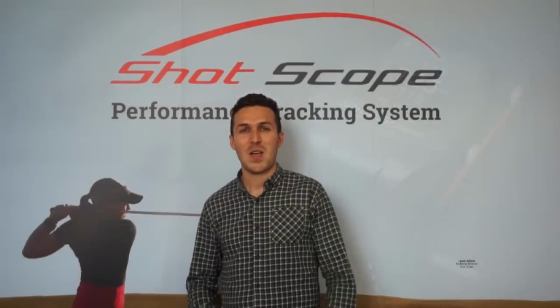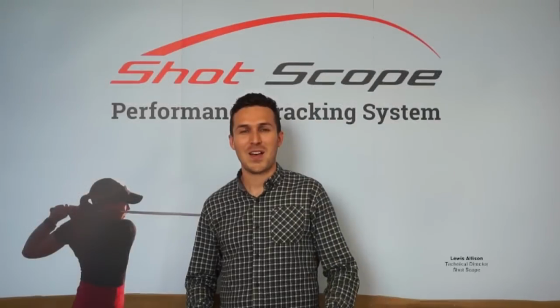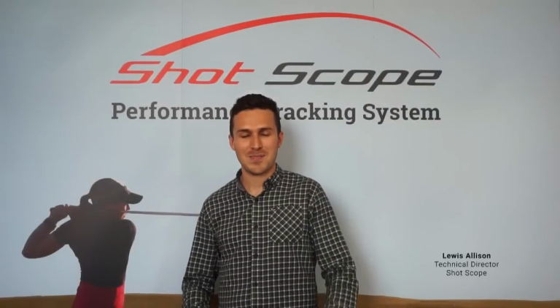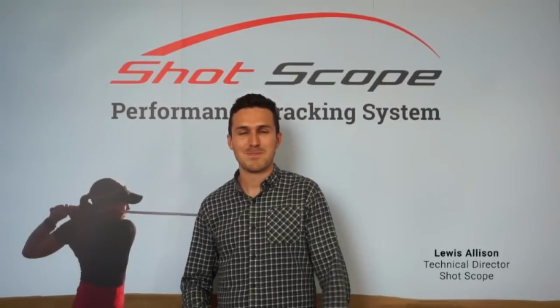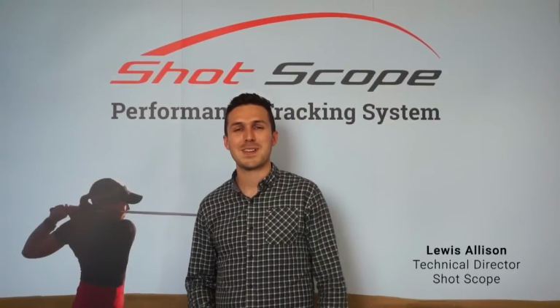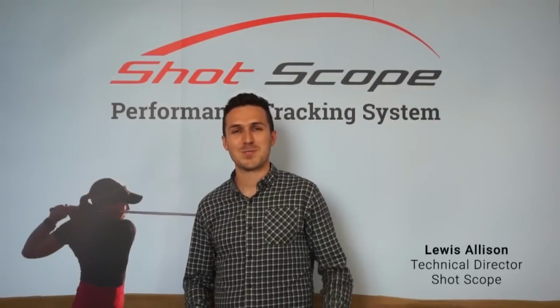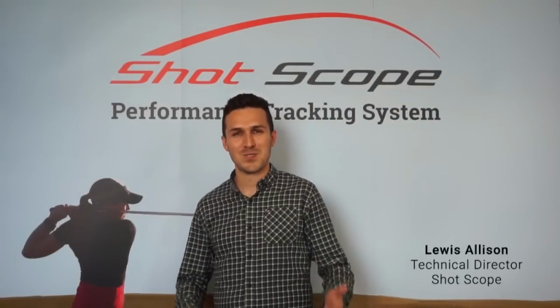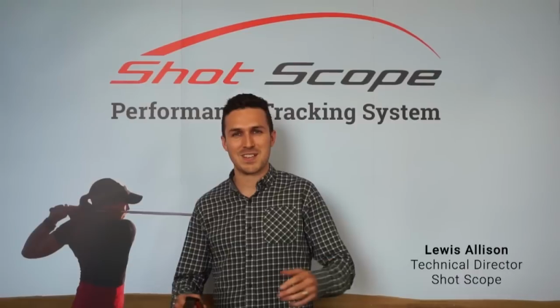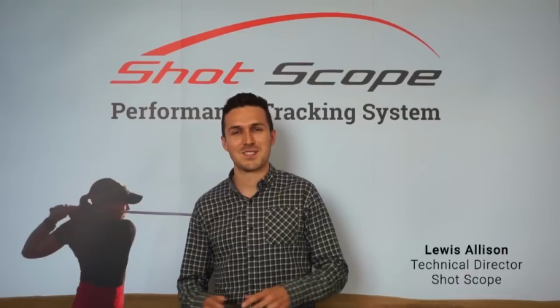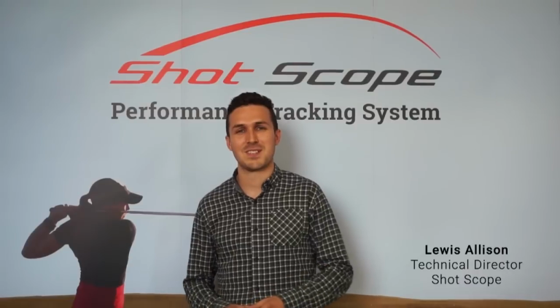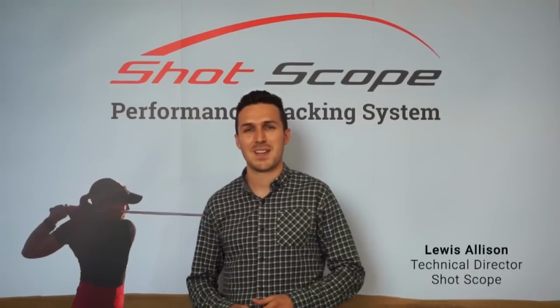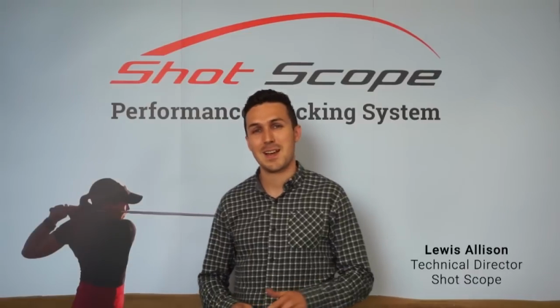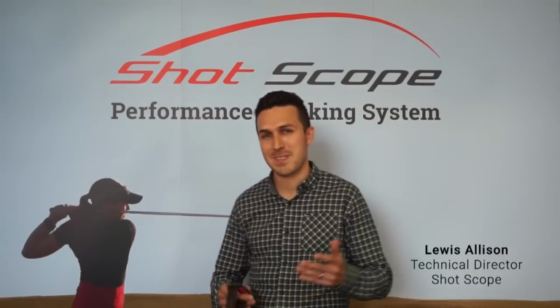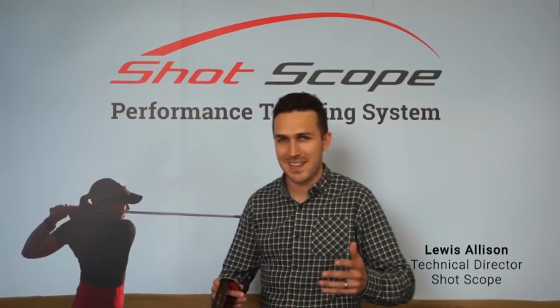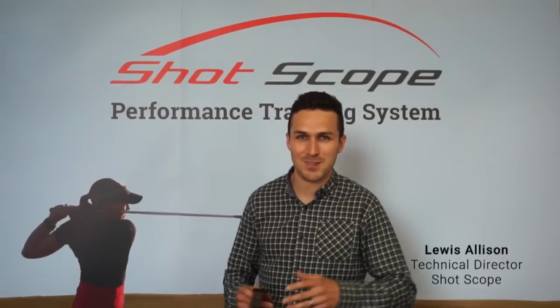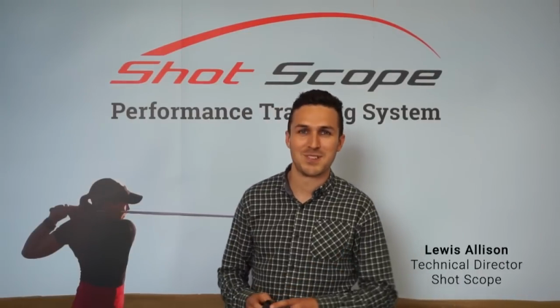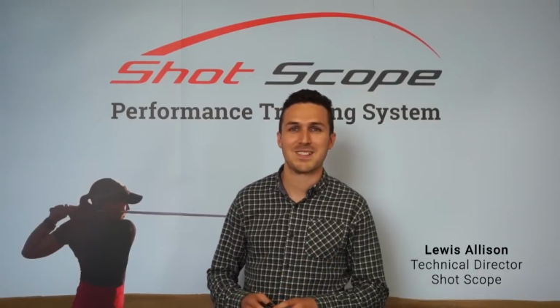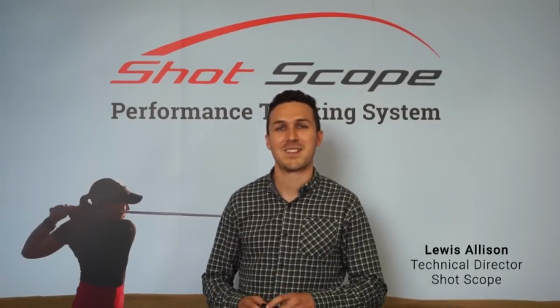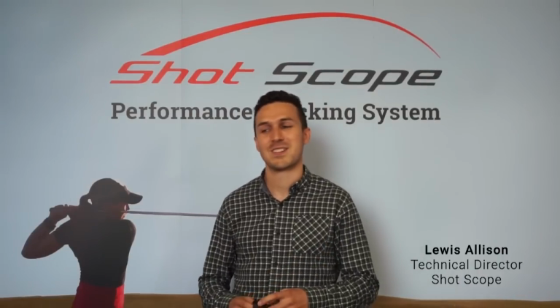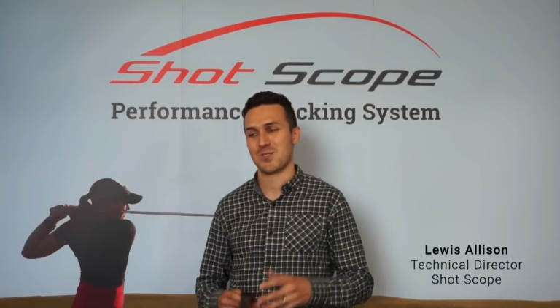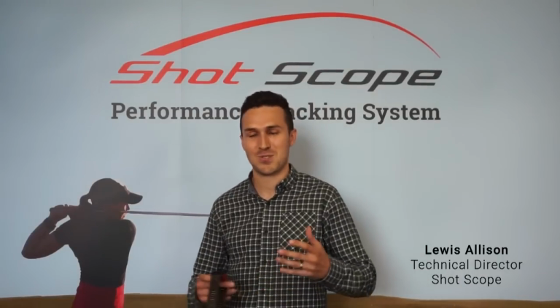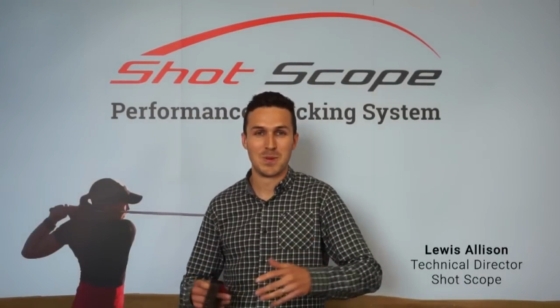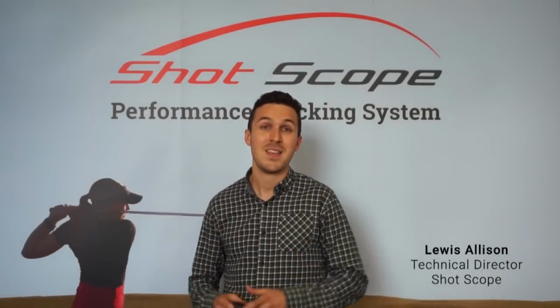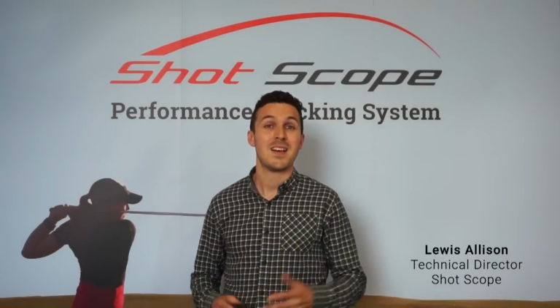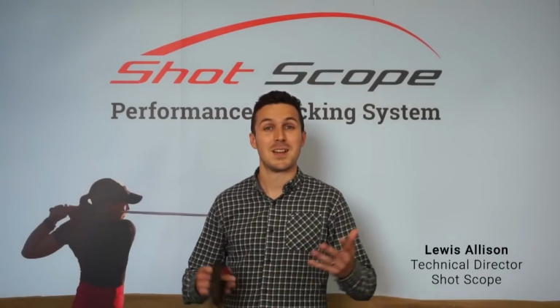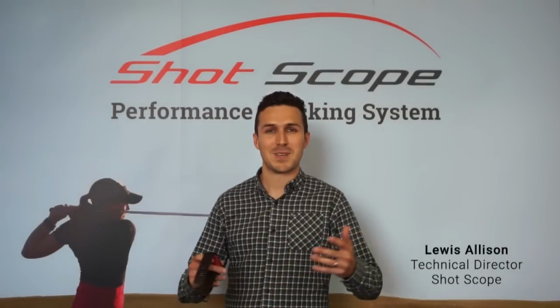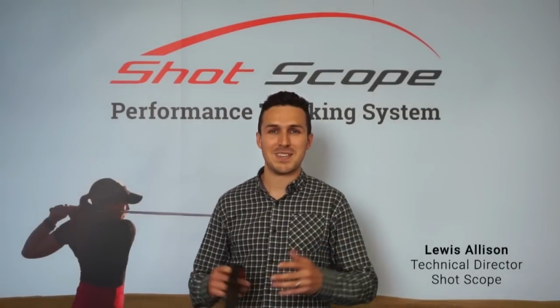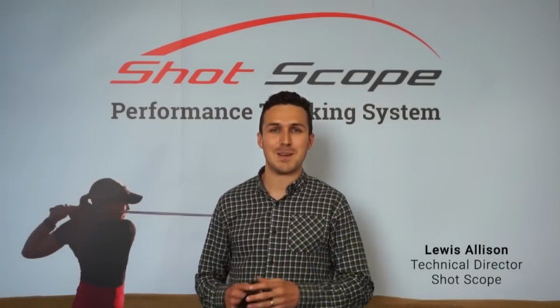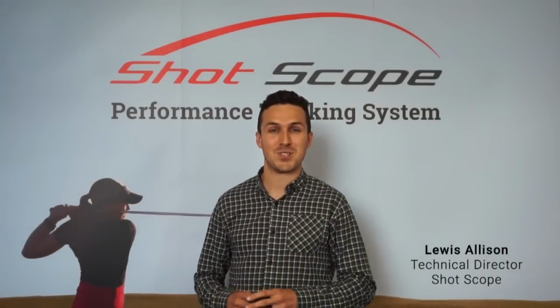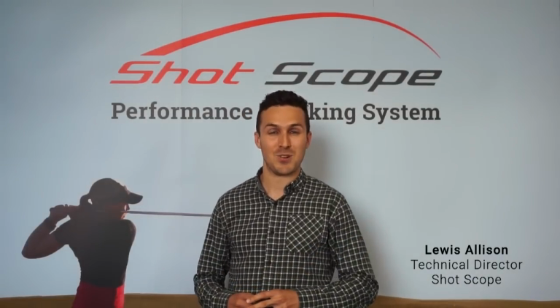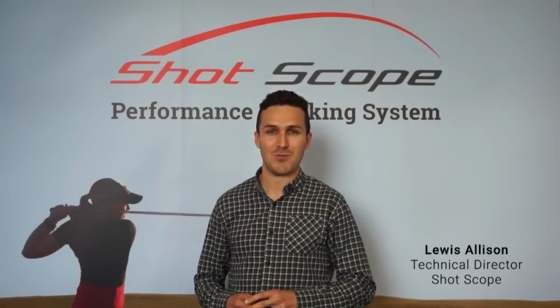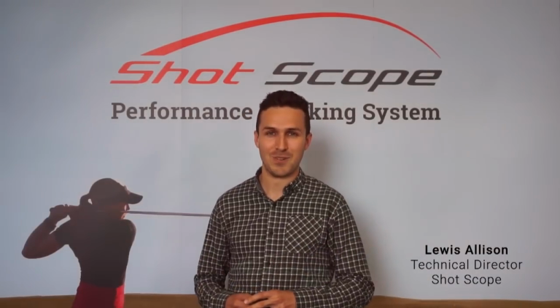Hi, my name is Lewis Allison. I'm the technical director here at ShotScope and I'm a keen amateur golfer.